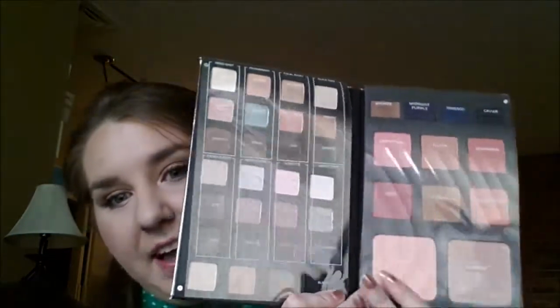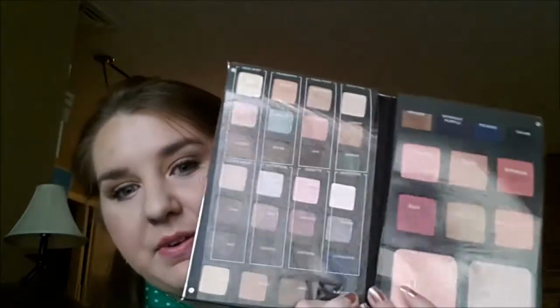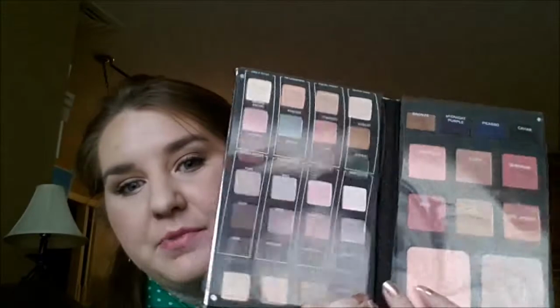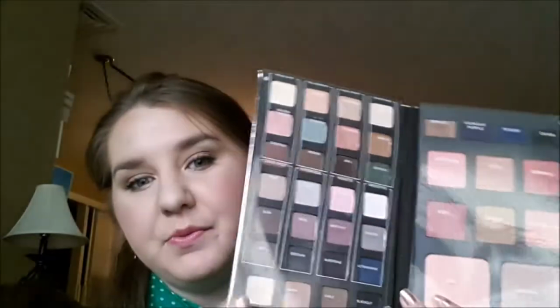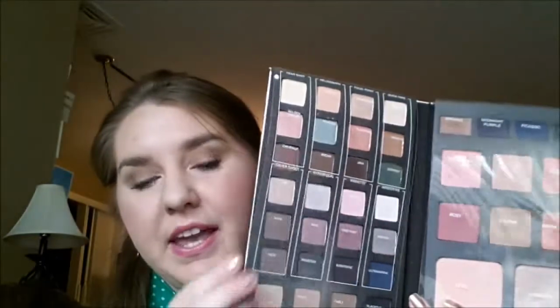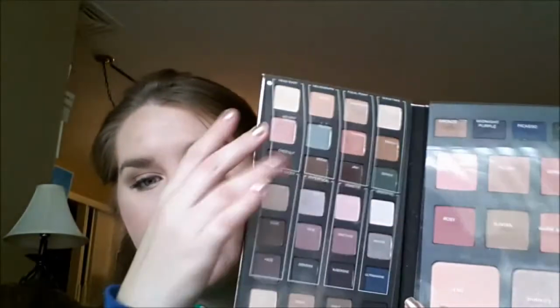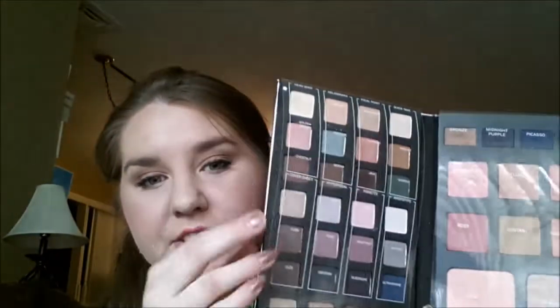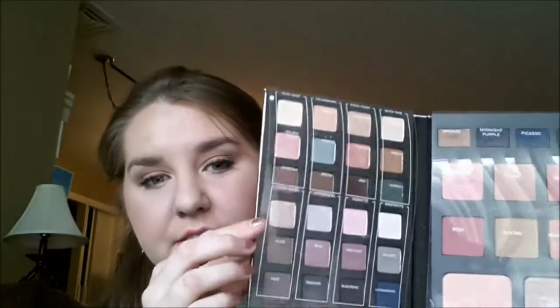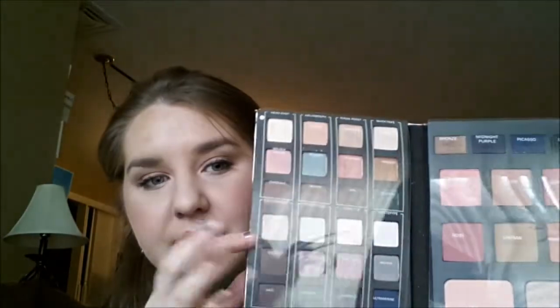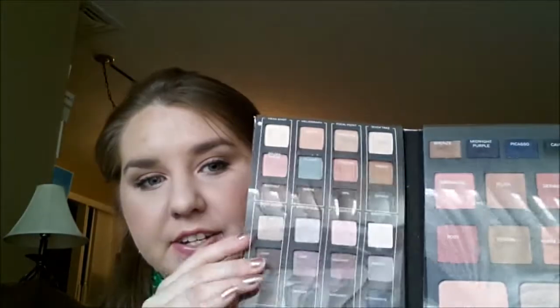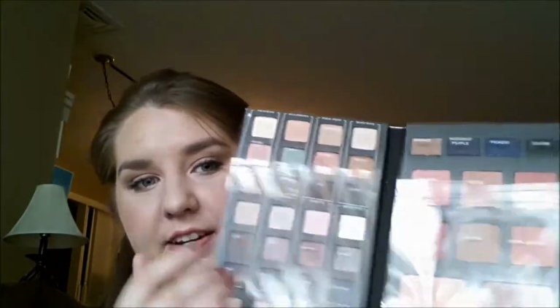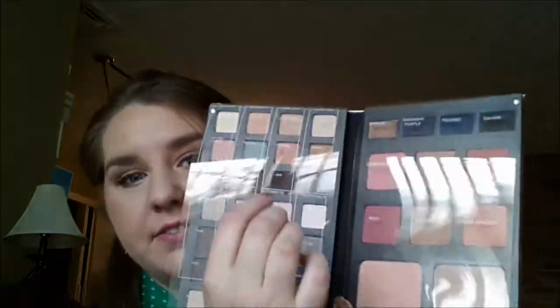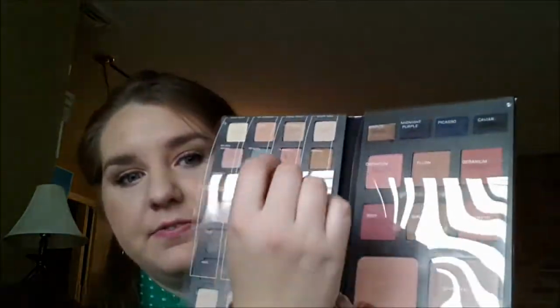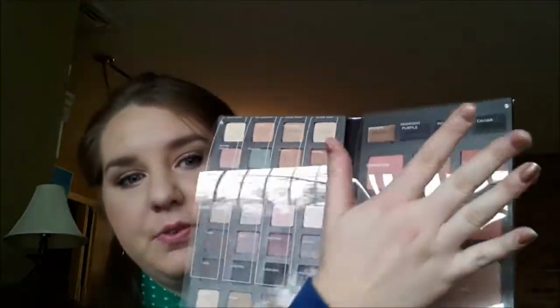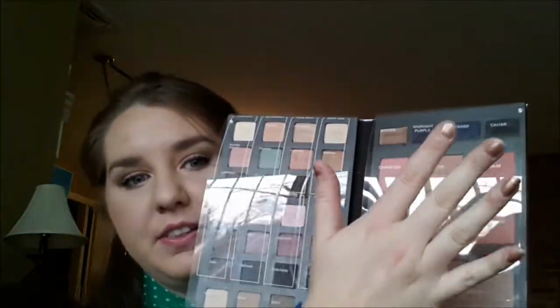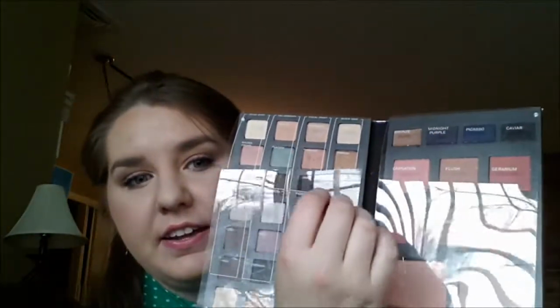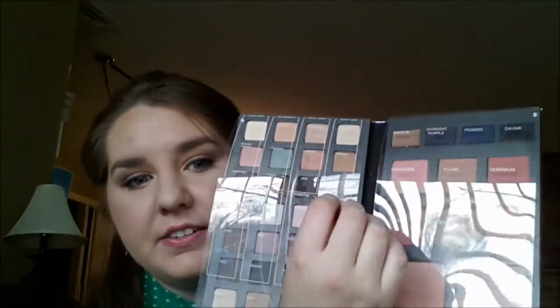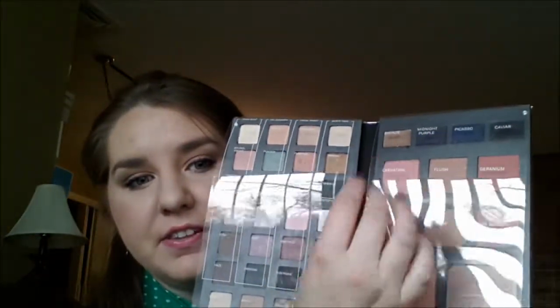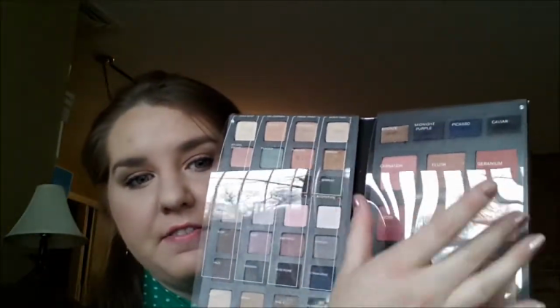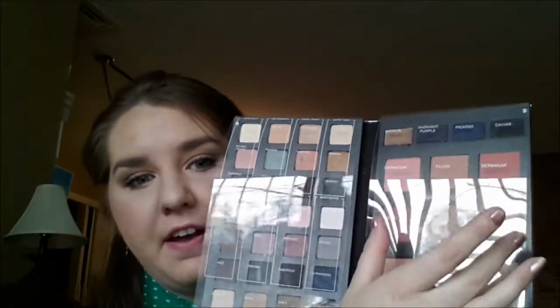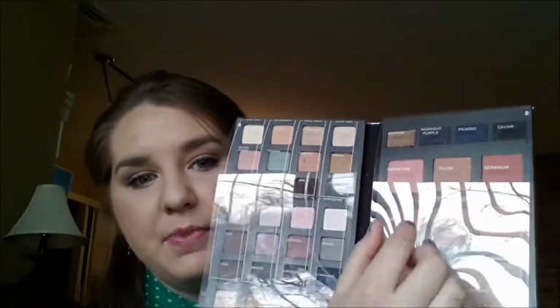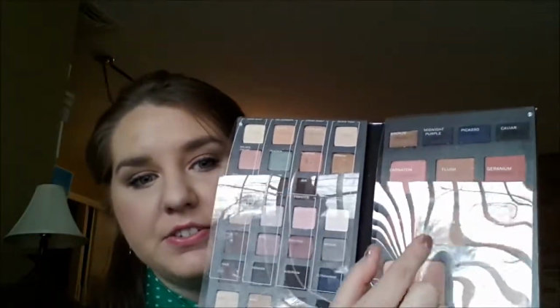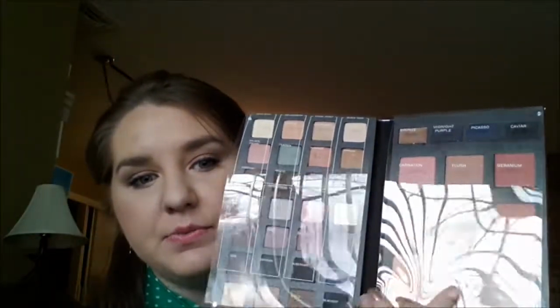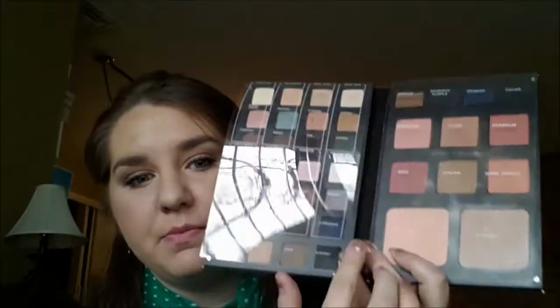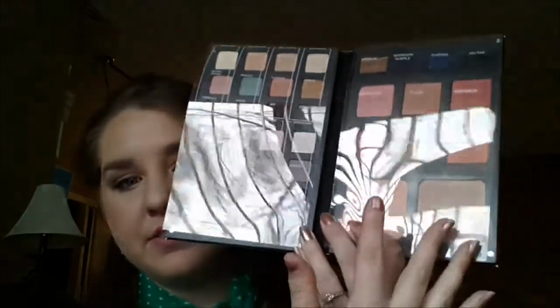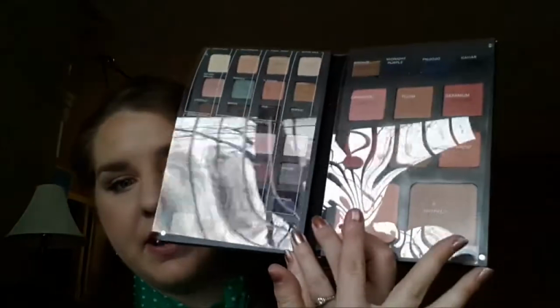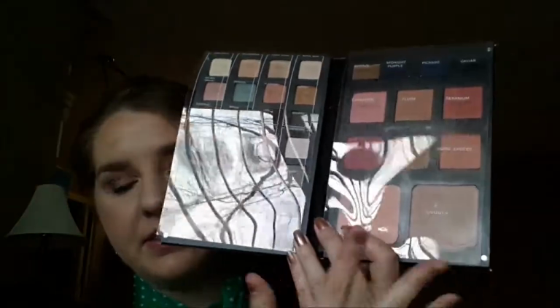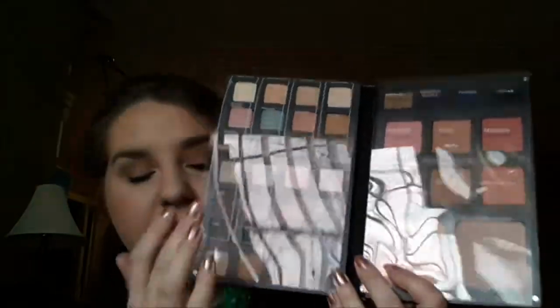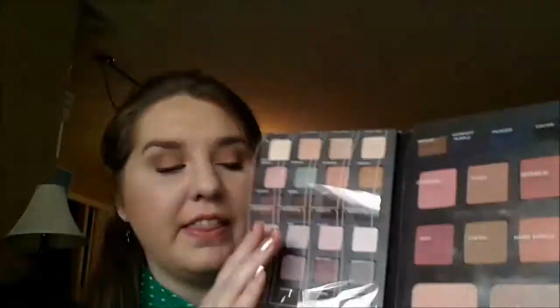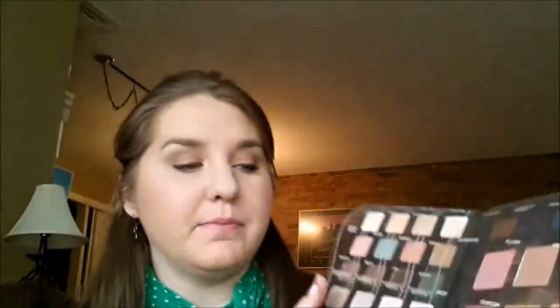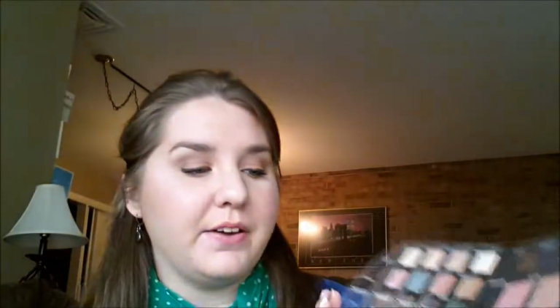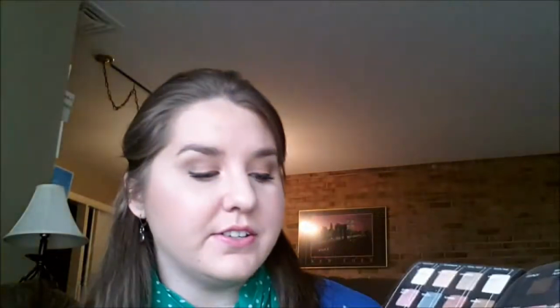It comes with 28 eyeshadows, four liners, five blushes, one bronzer, and then two highlighting powders.